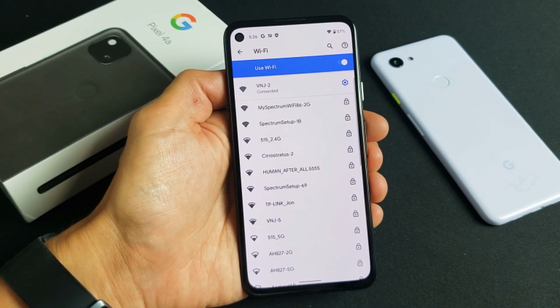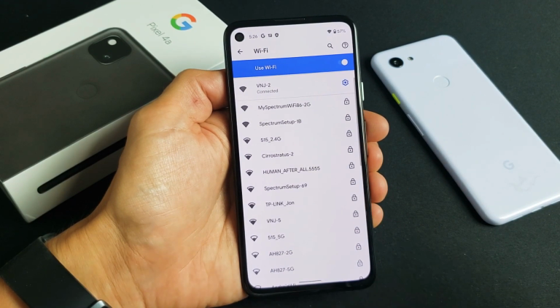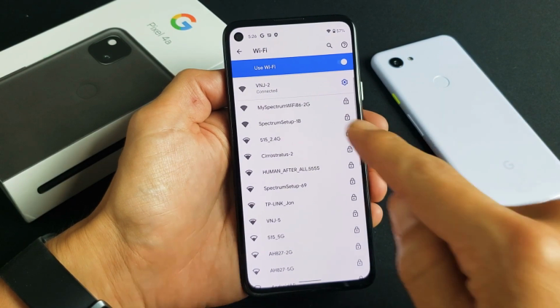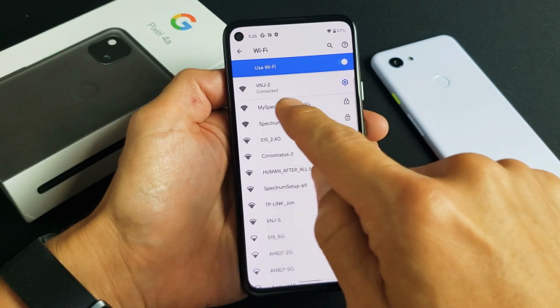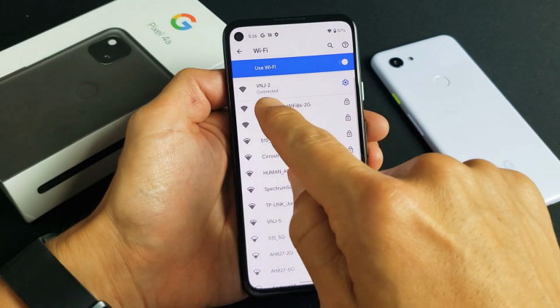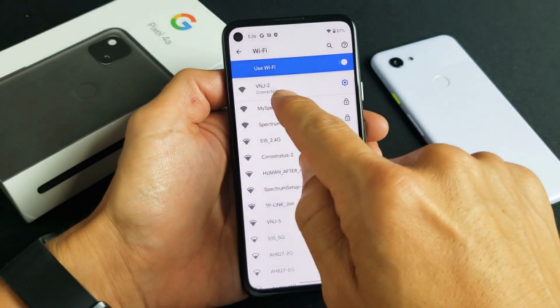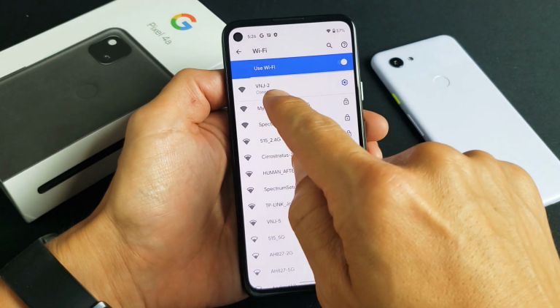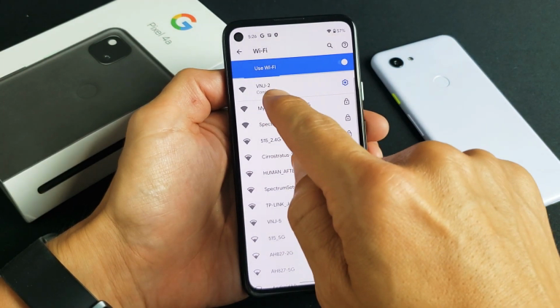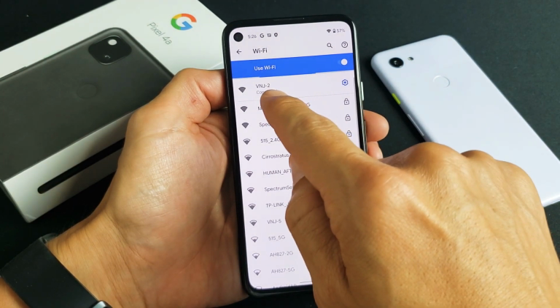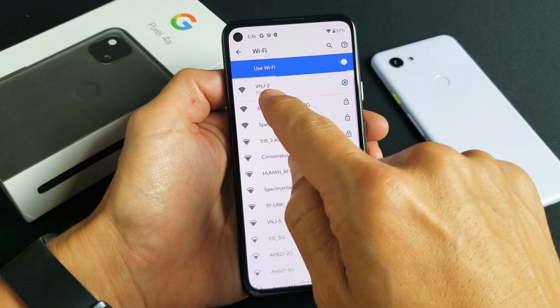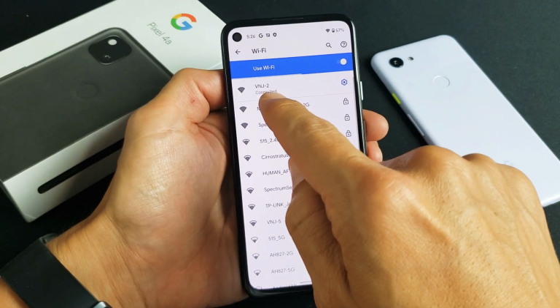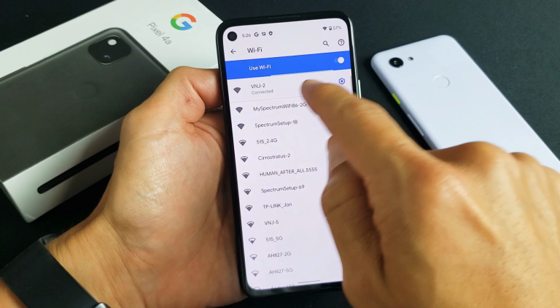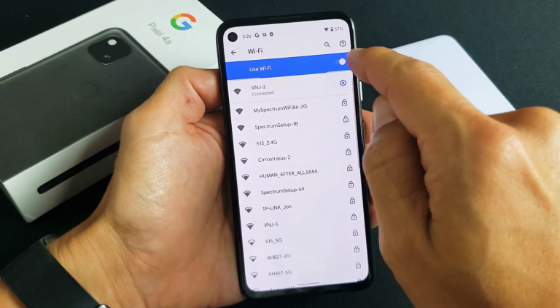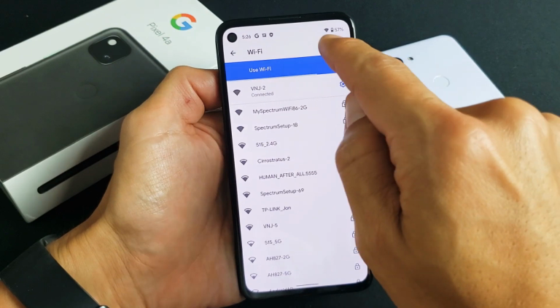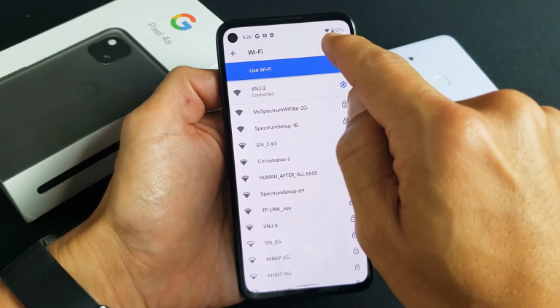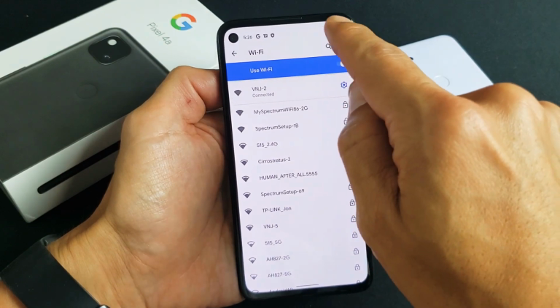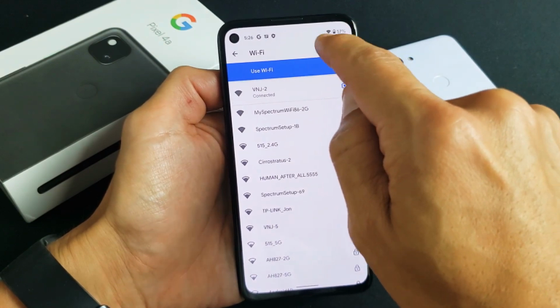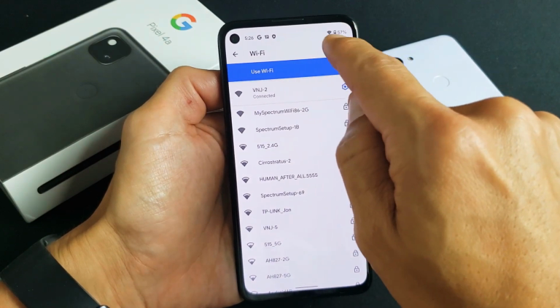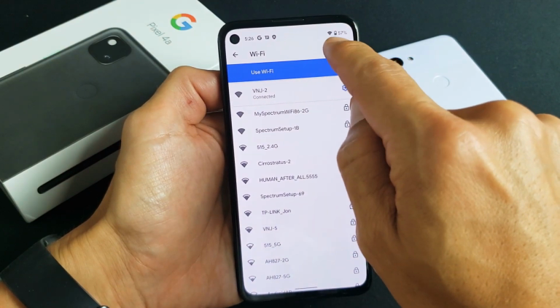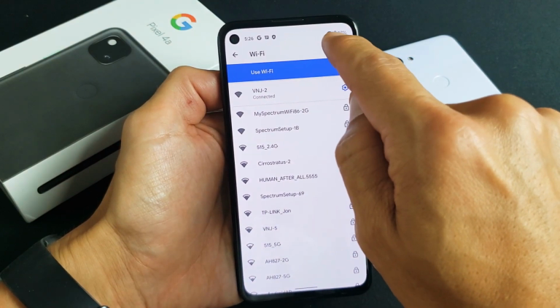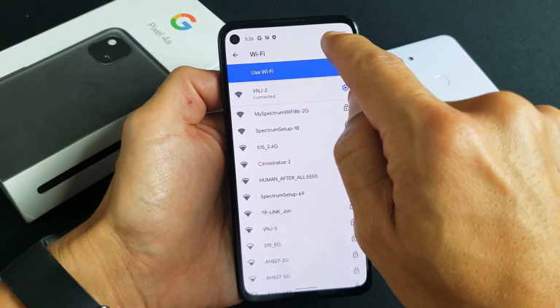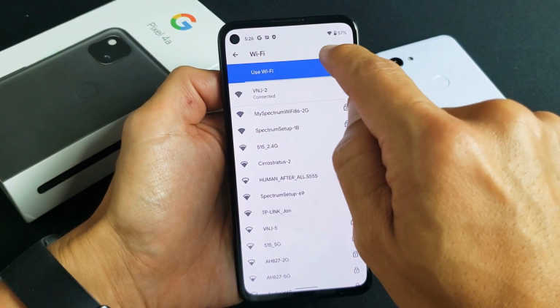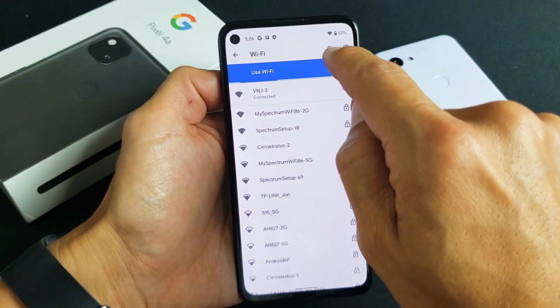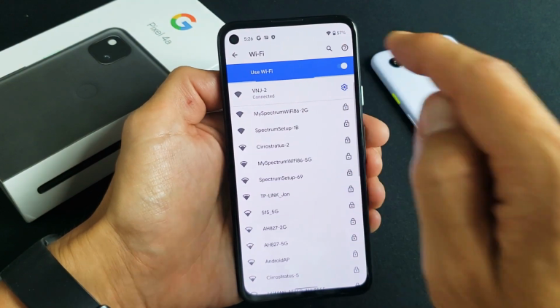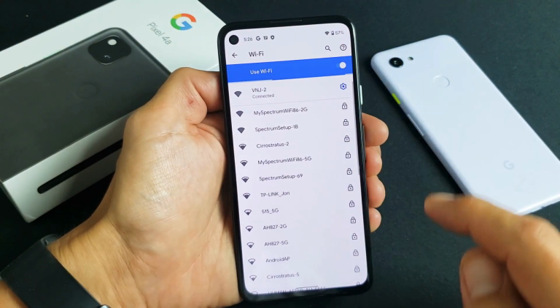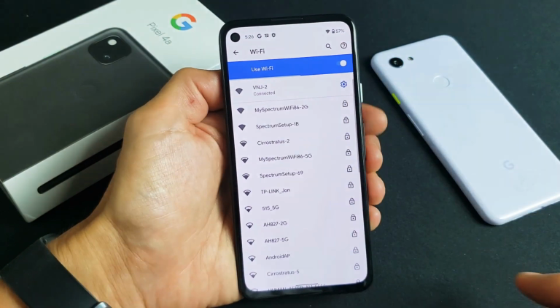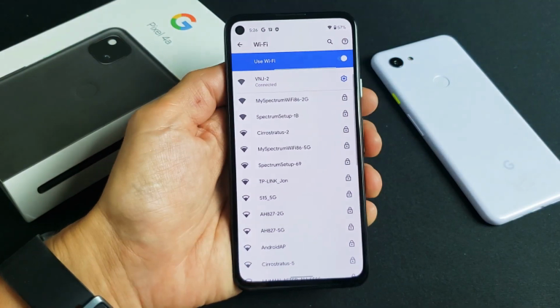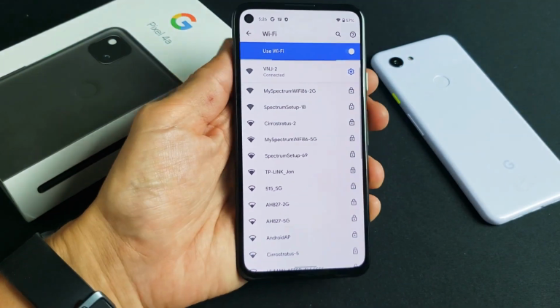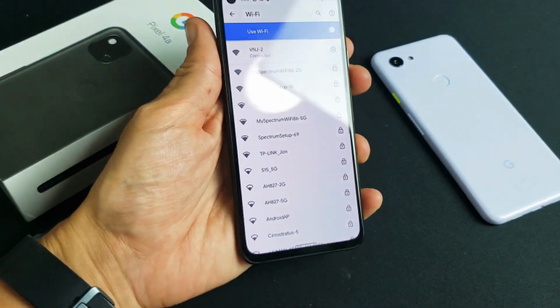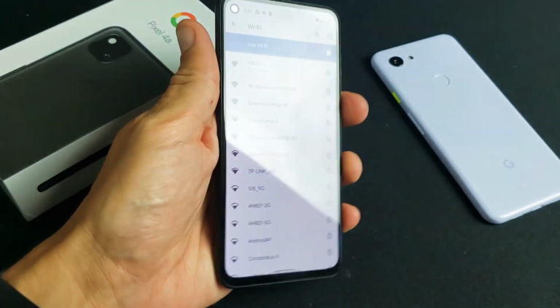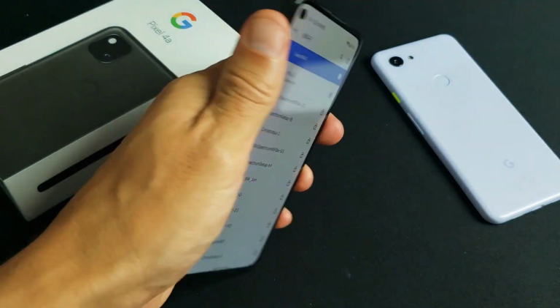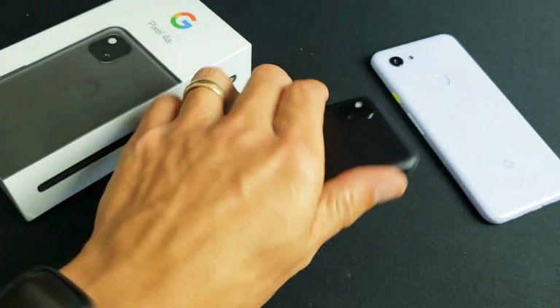All right — you can see right here it says Connected, and I can see my Wi-Fi bars right up there. Pretty simple. Good luck!